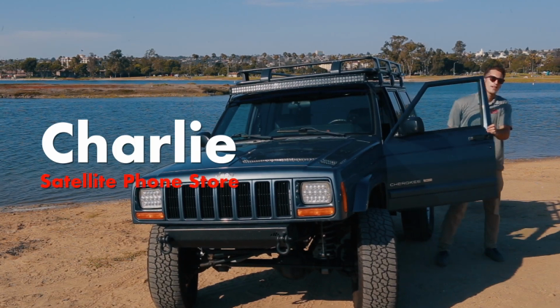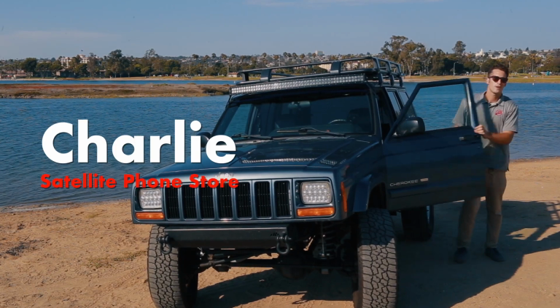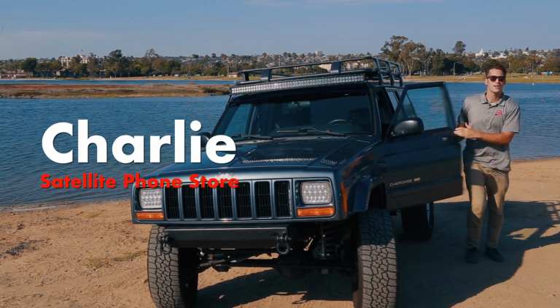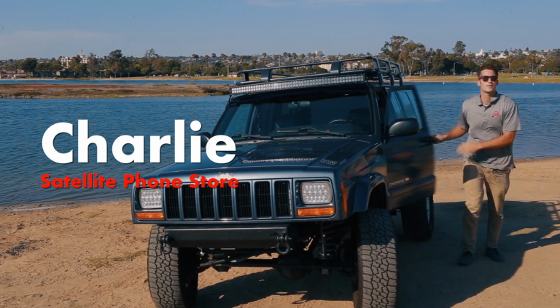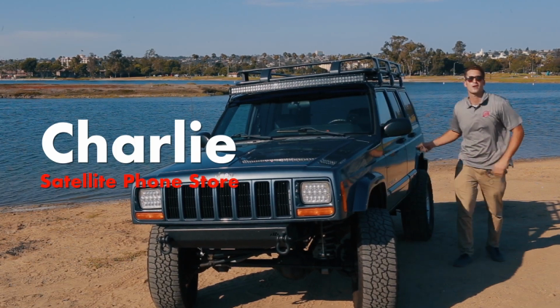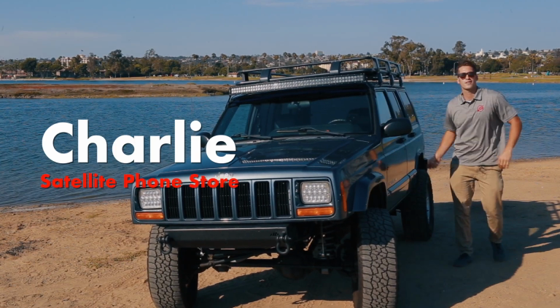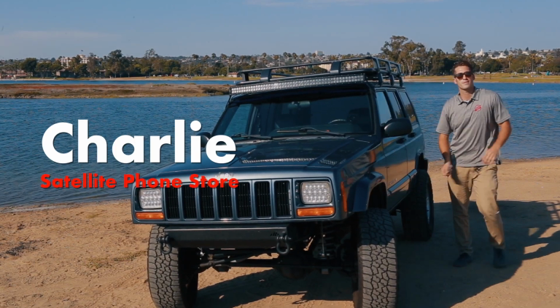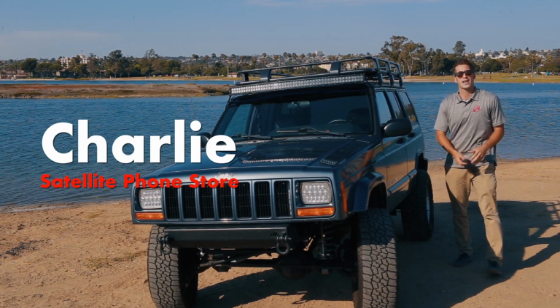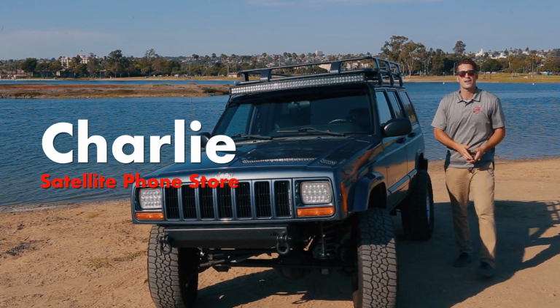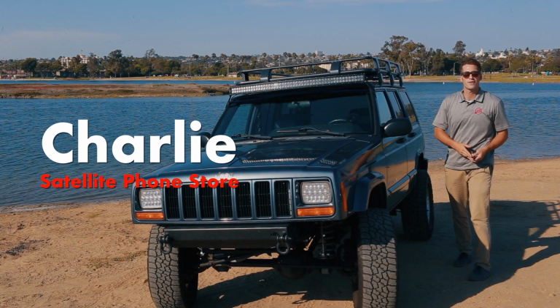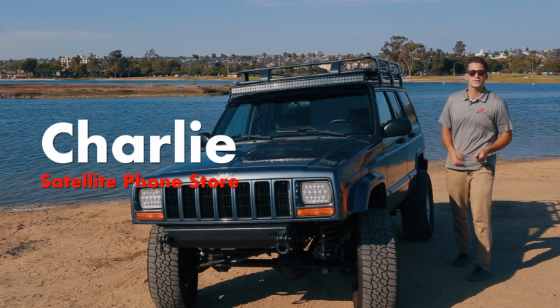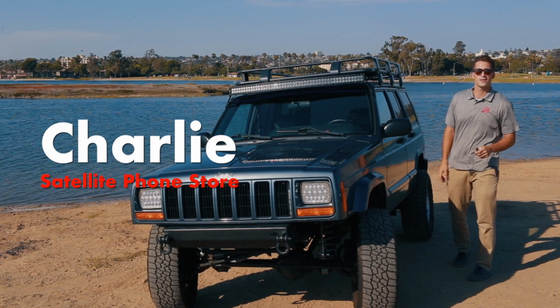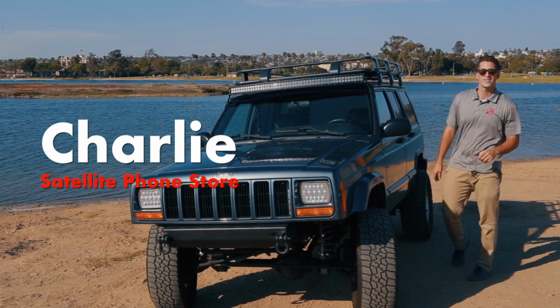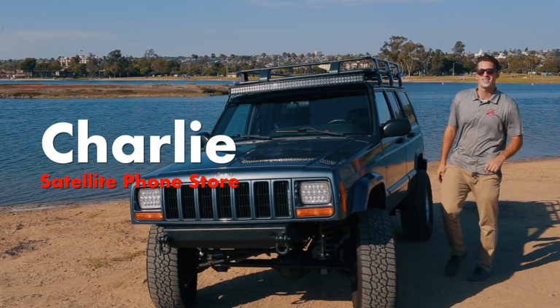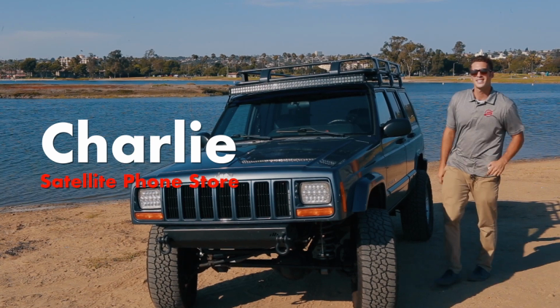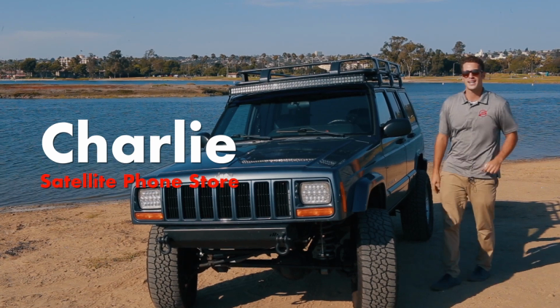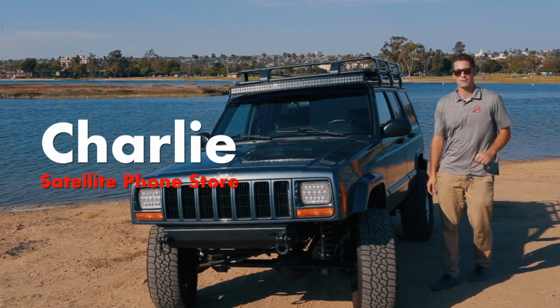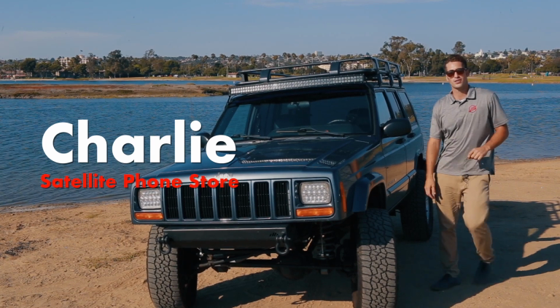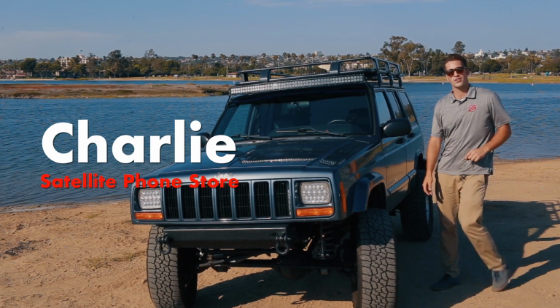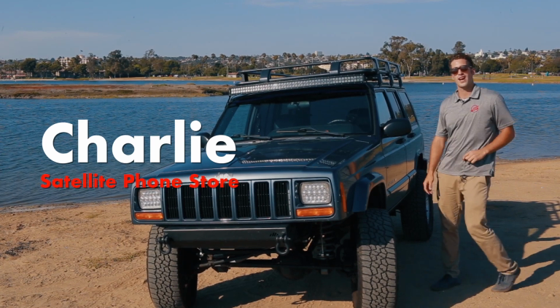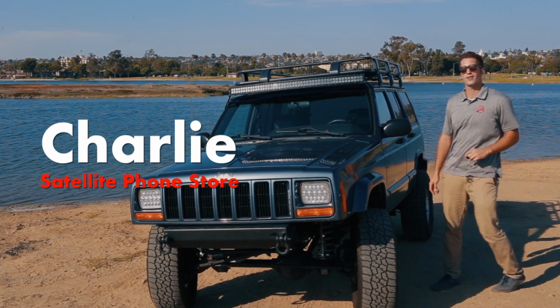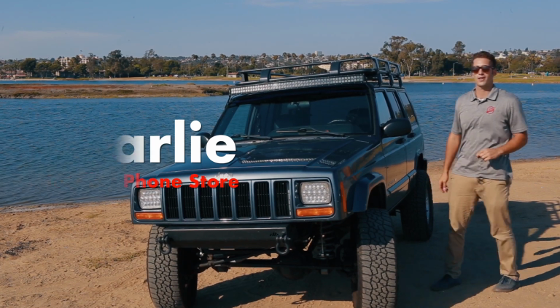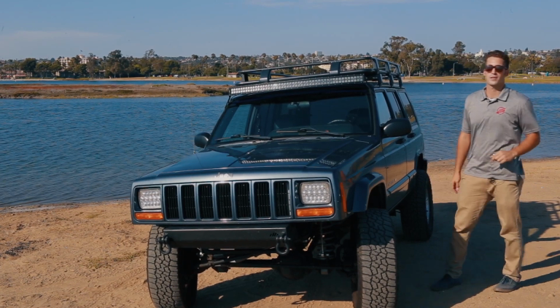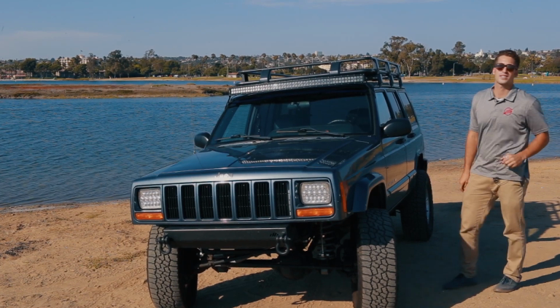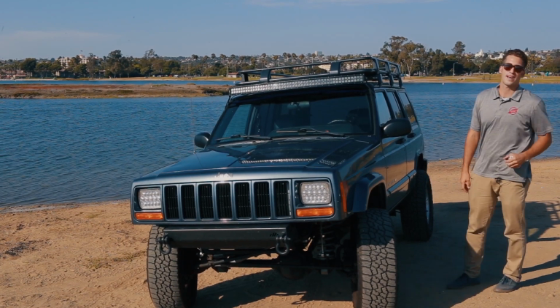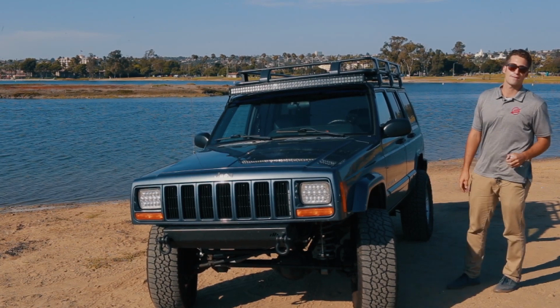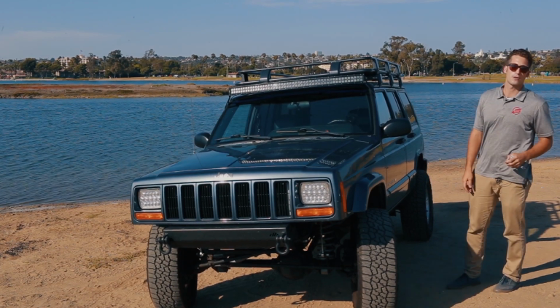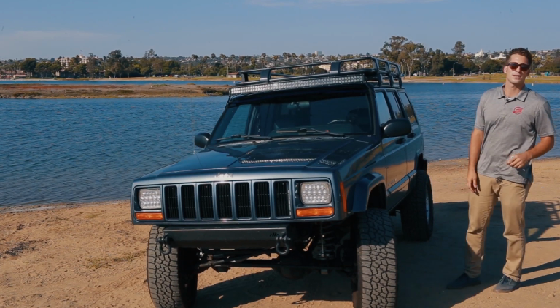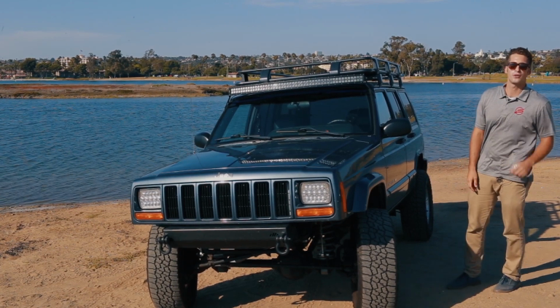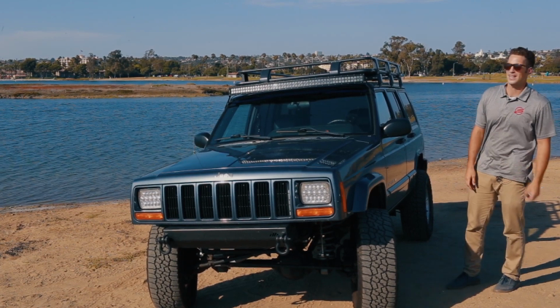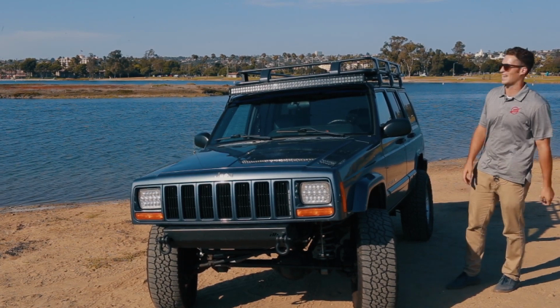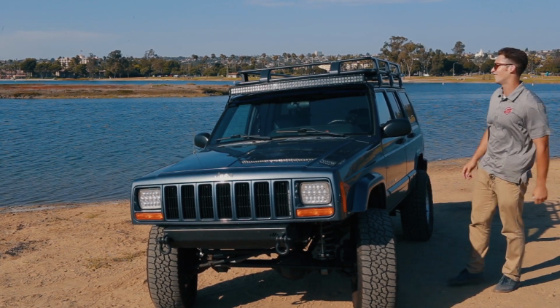Hello, my name is Charlie from Satellite Phone Store. Today I'm going to show you how to hook up your iSat Phone 2 antenna.